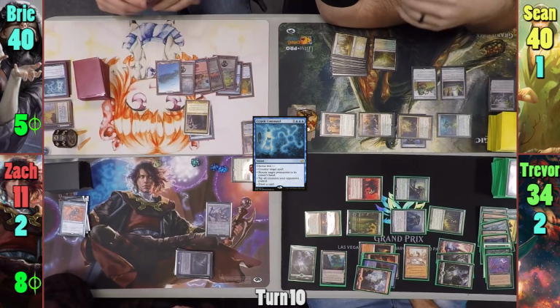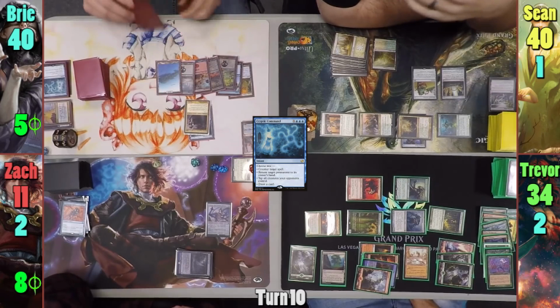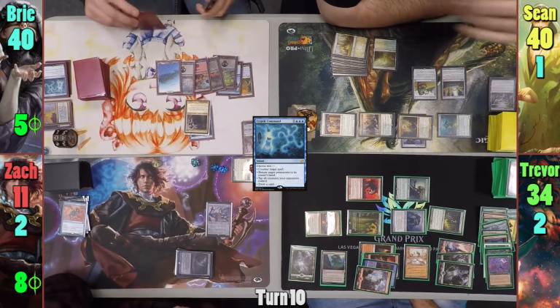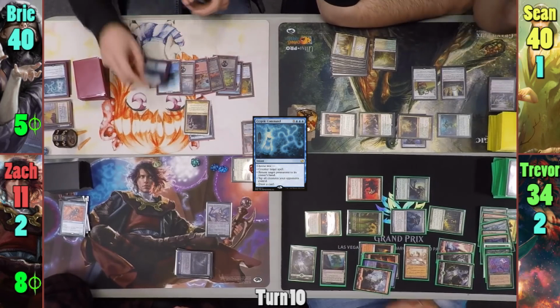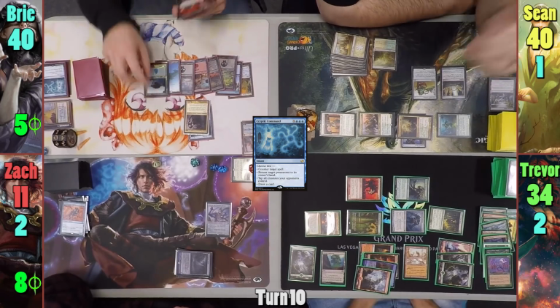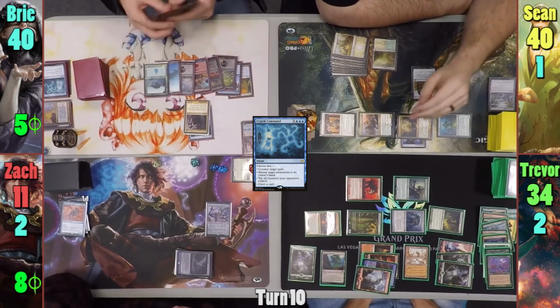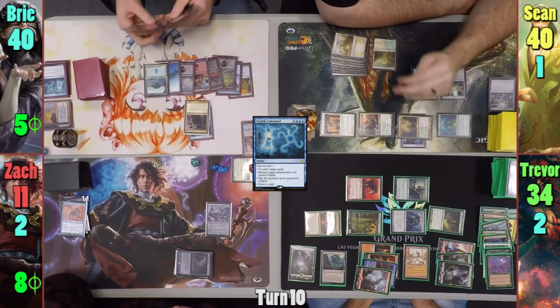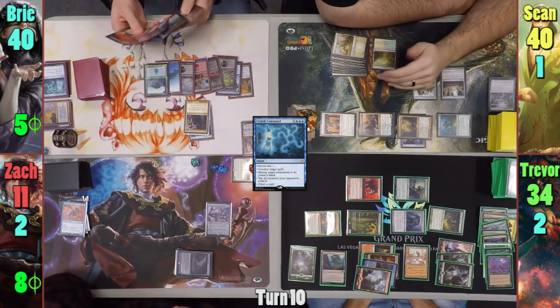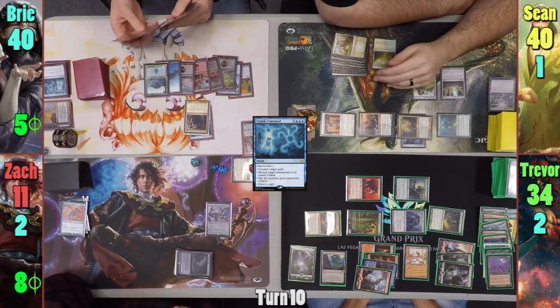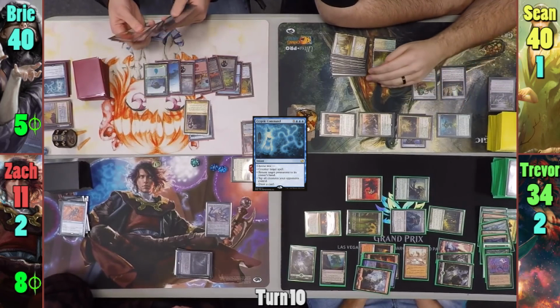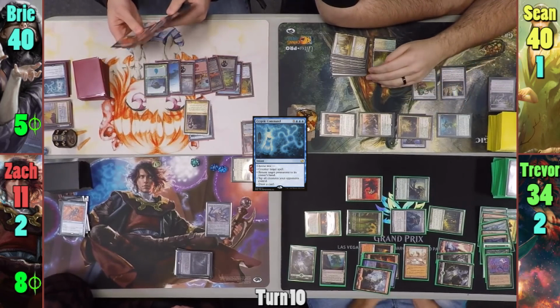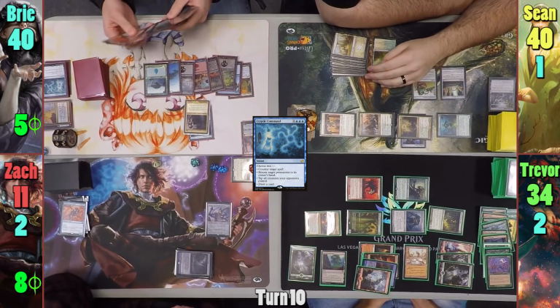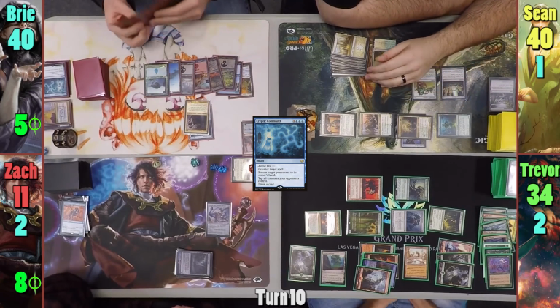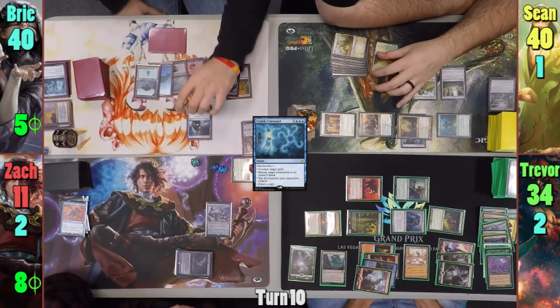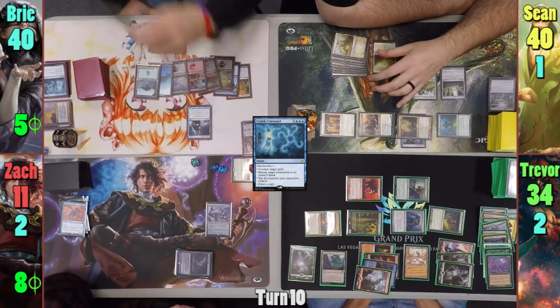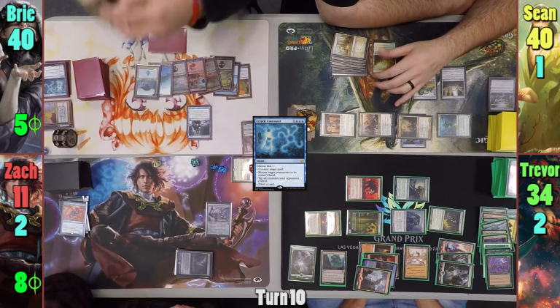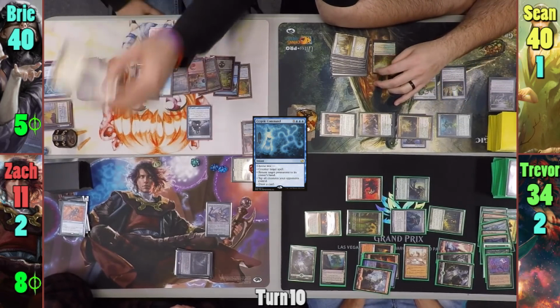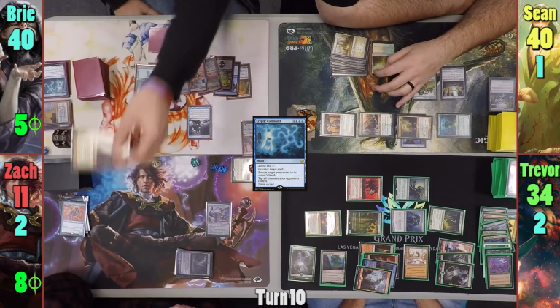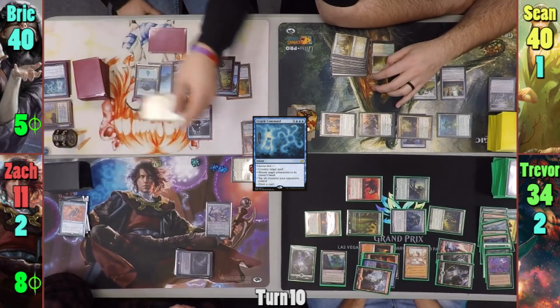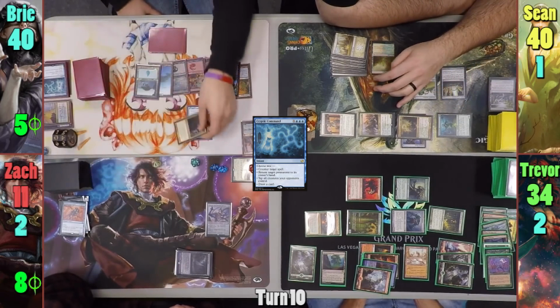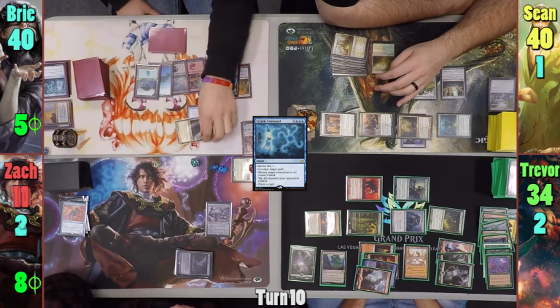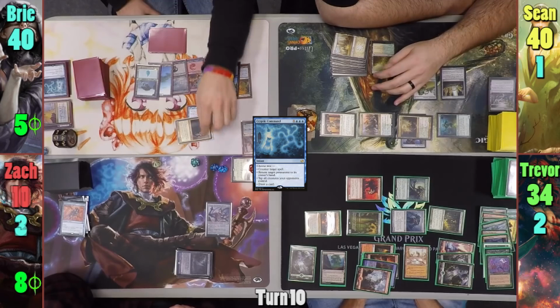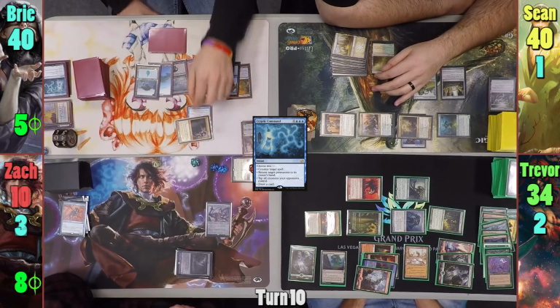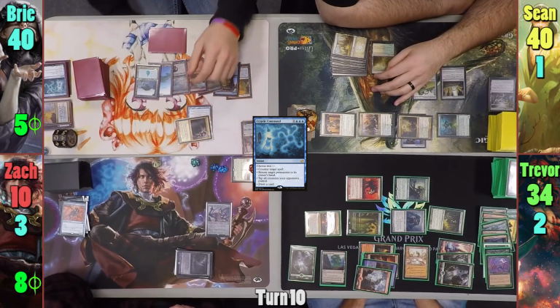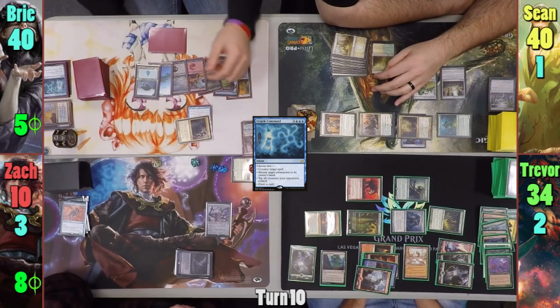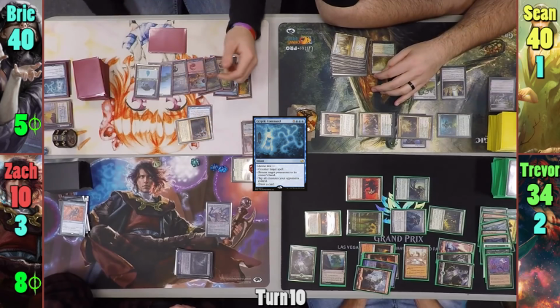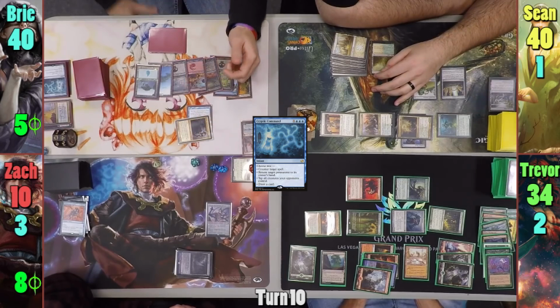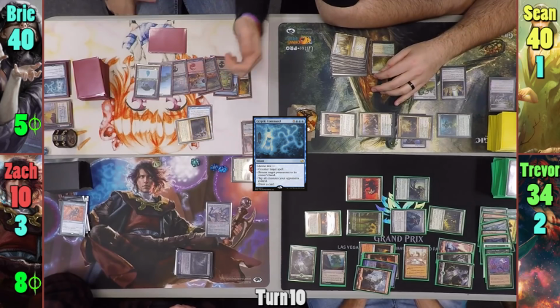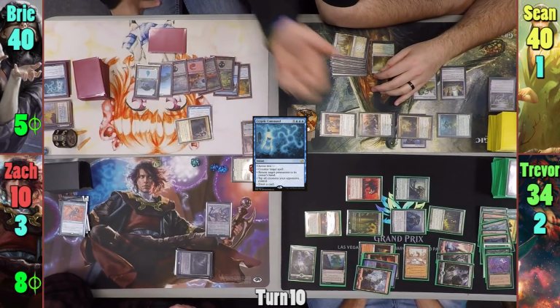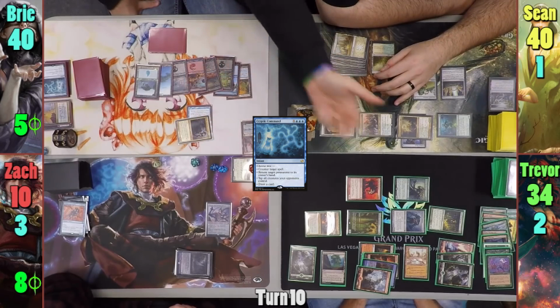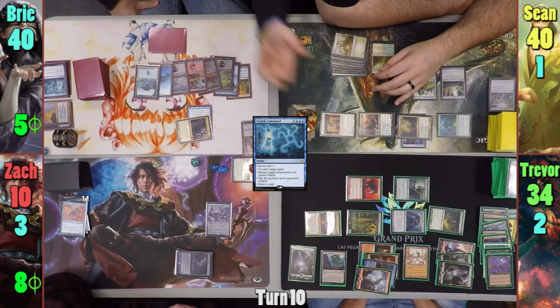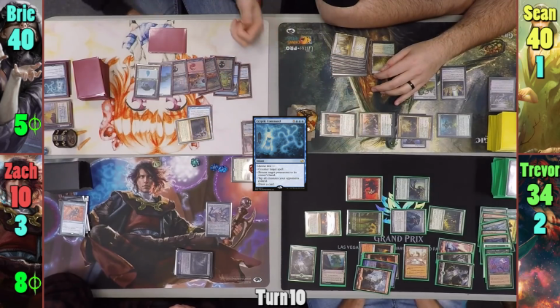Bree plays an Island and moves to combat. She hits Zack with Jaleba for one and once more makes a copy of the Blightsteel, then passes to Sean.